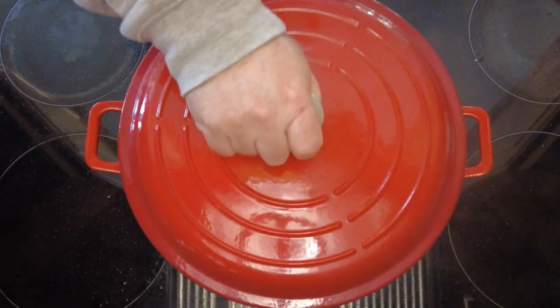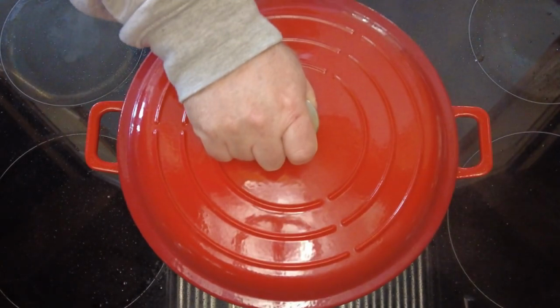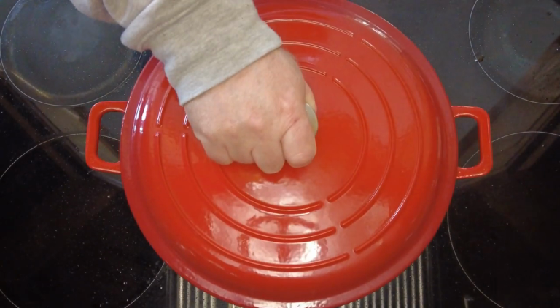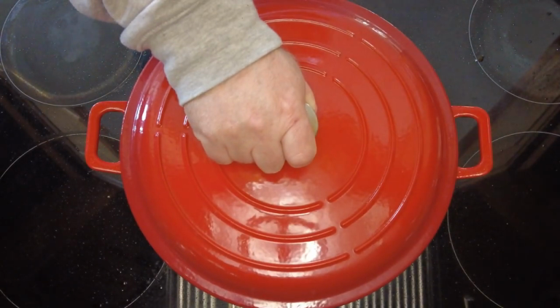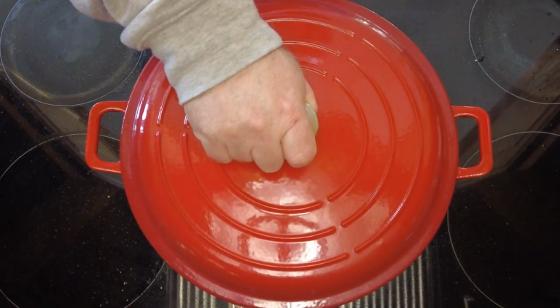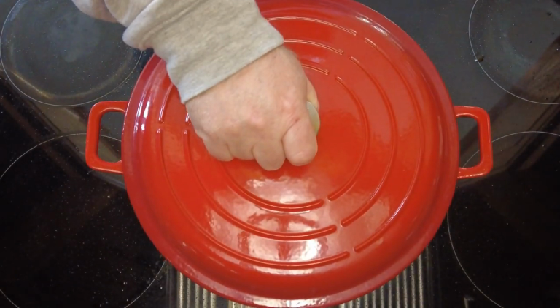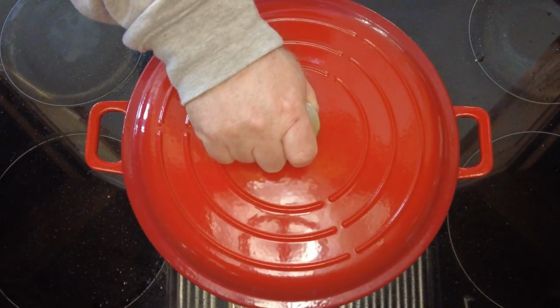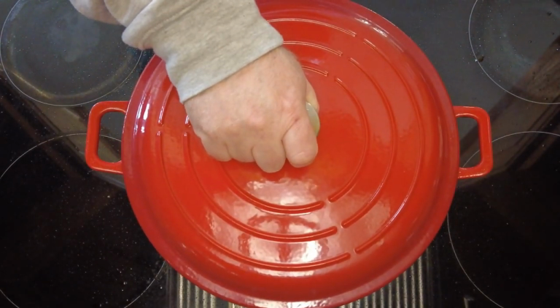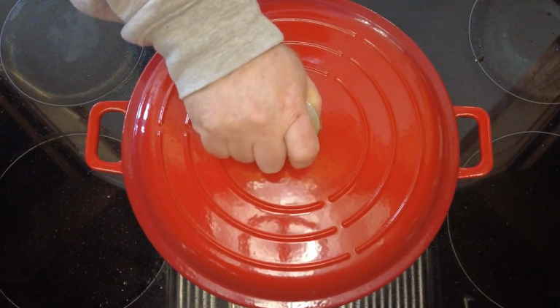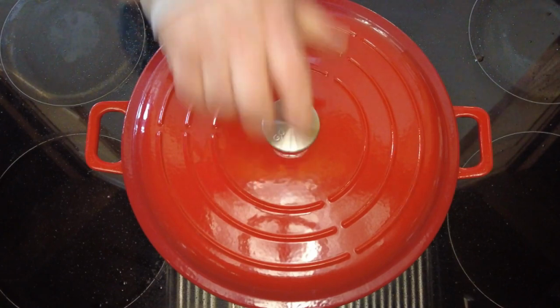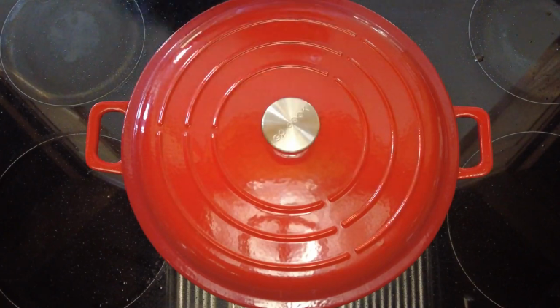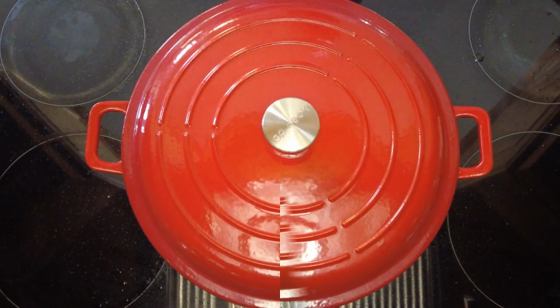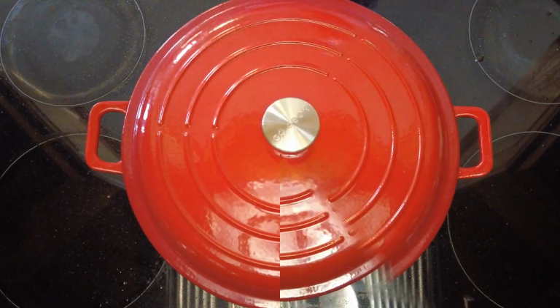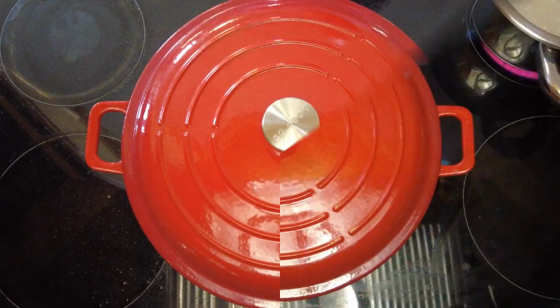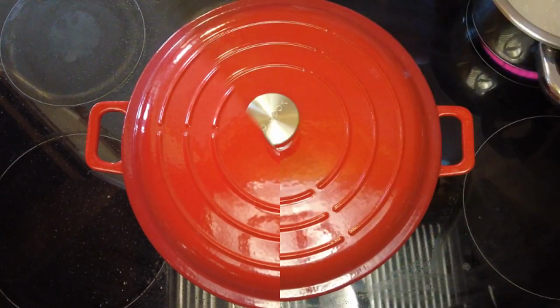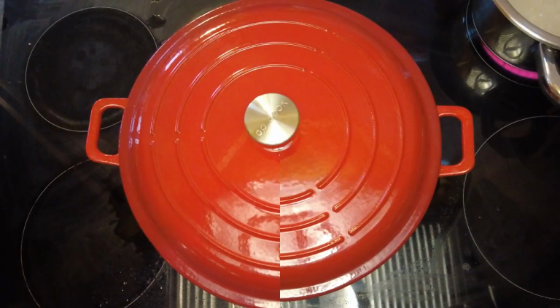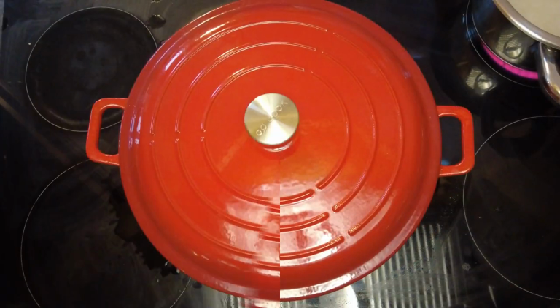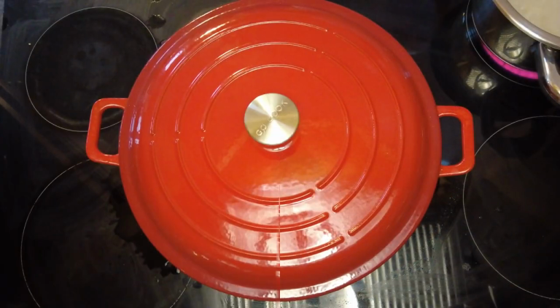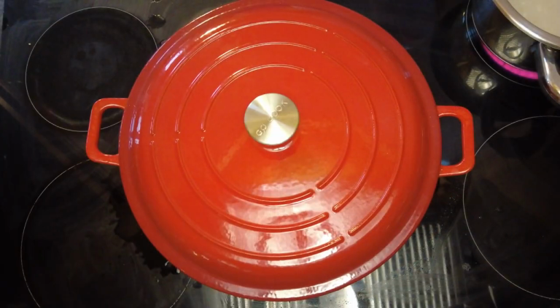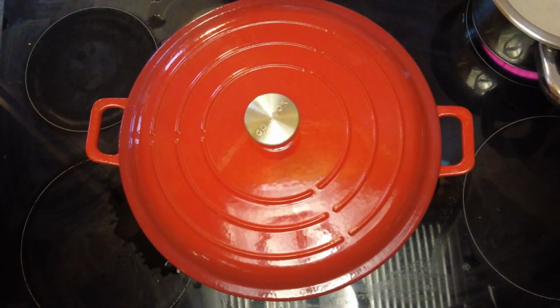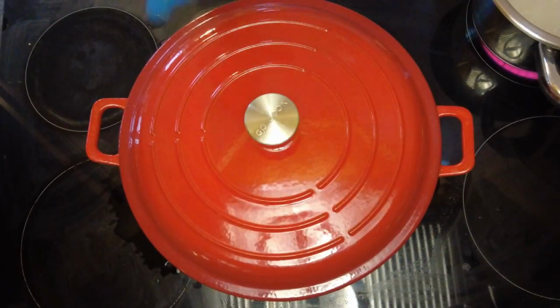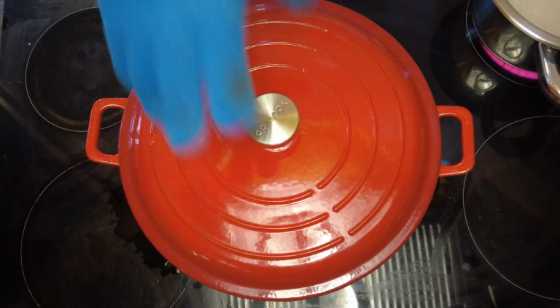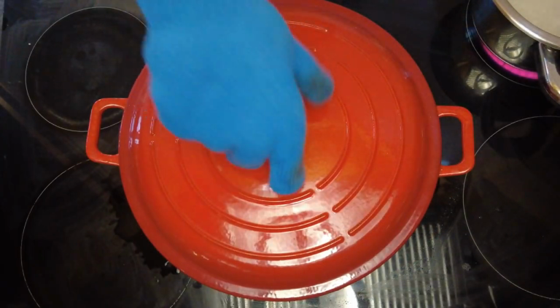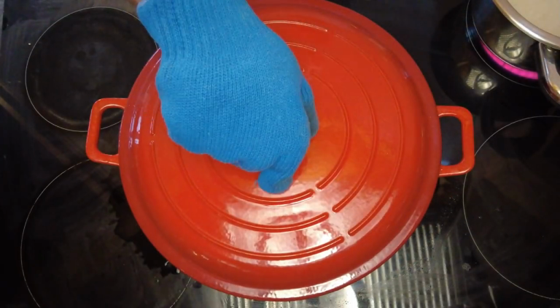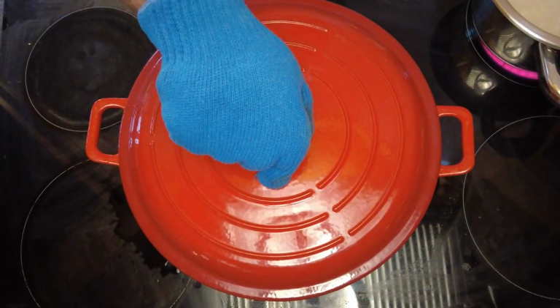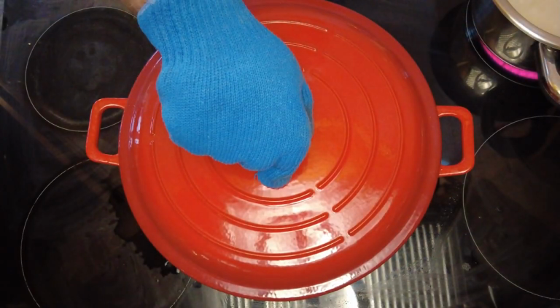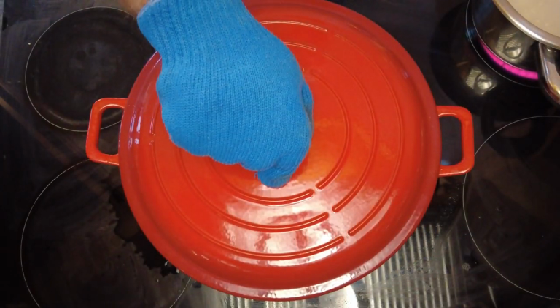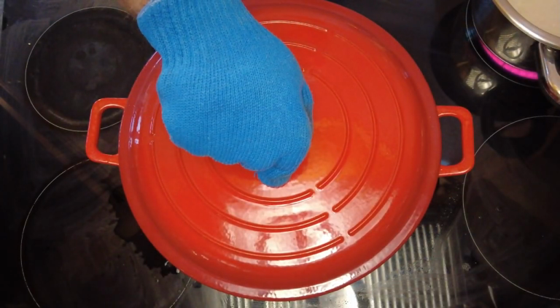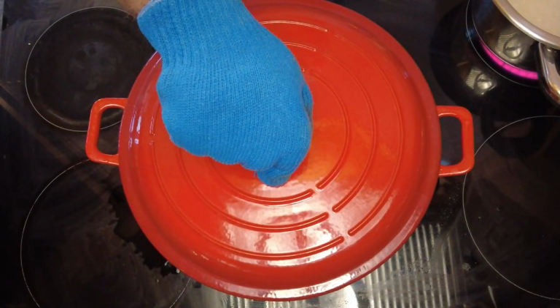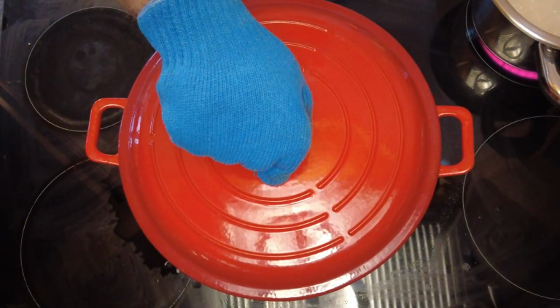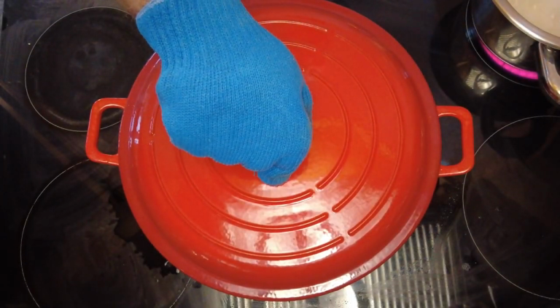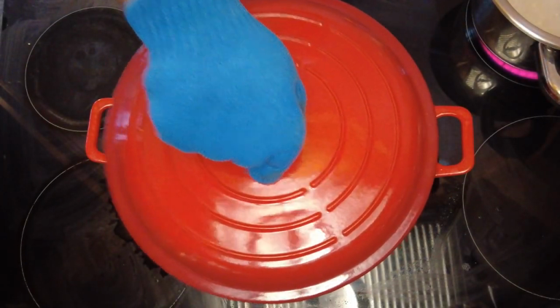Now we're going to decrease the heat to low, pop the lid on, cover it, and let it cook for 45 to 60 minutes.